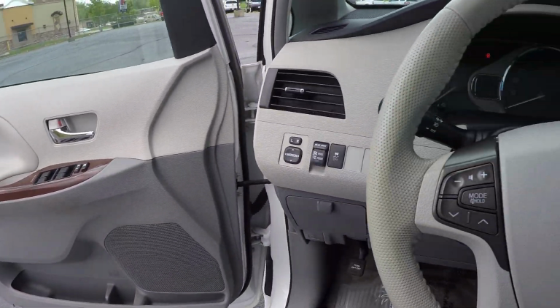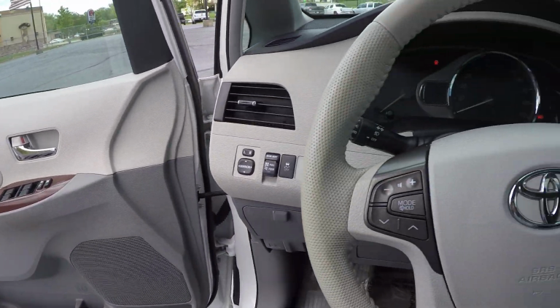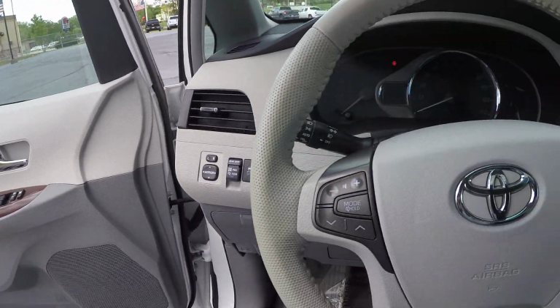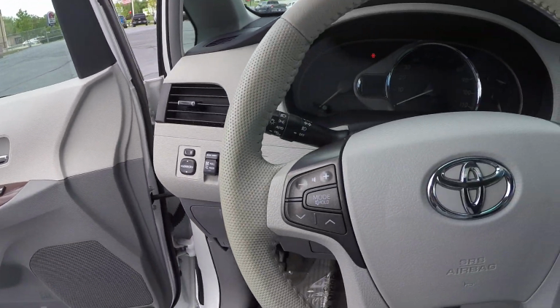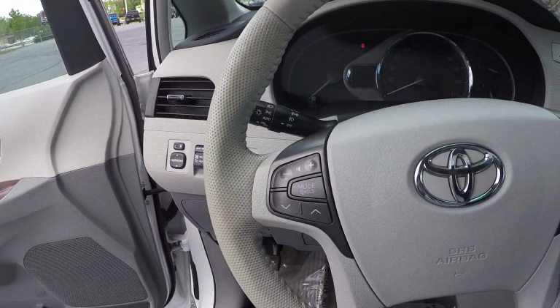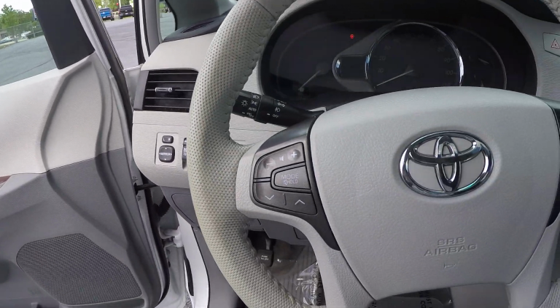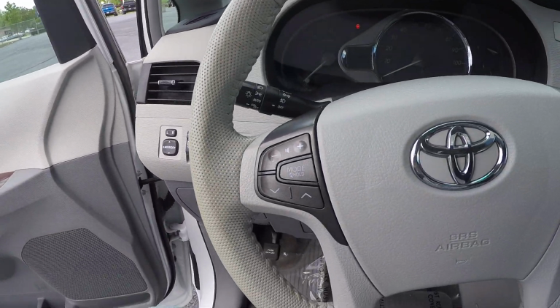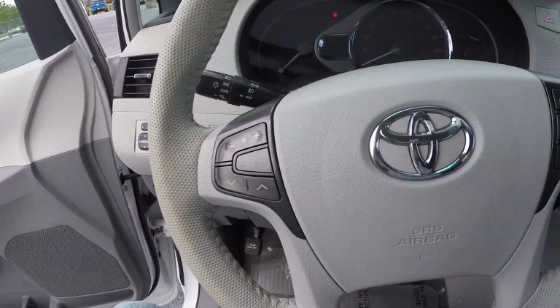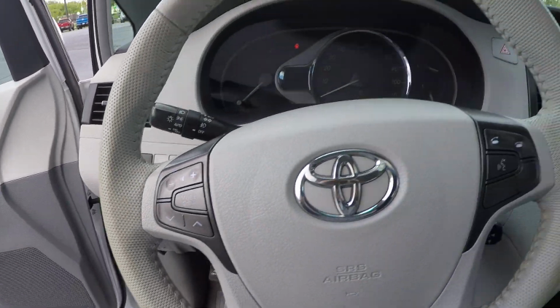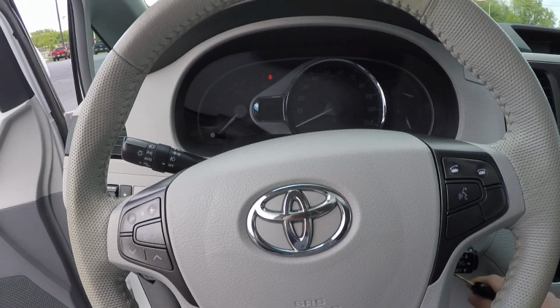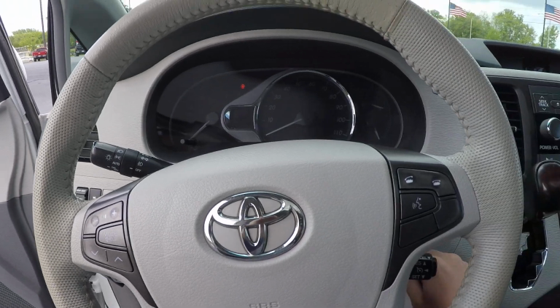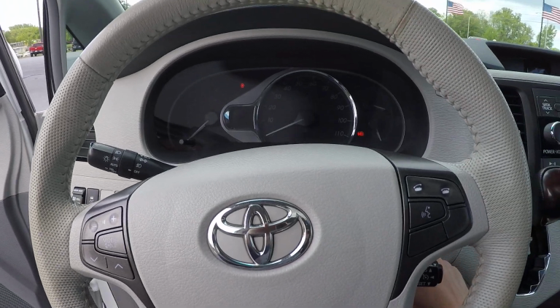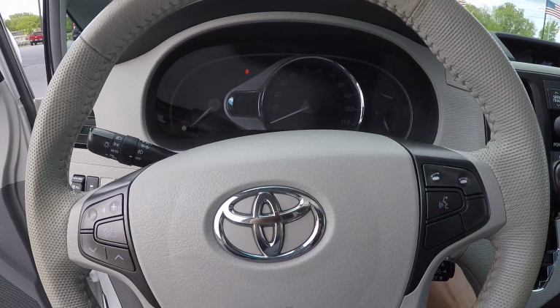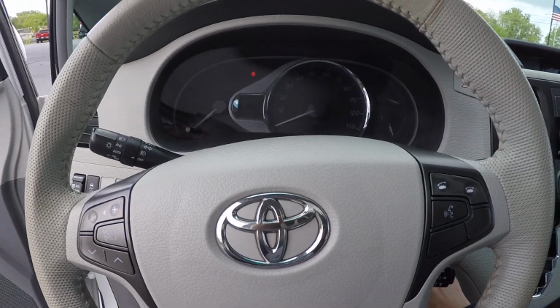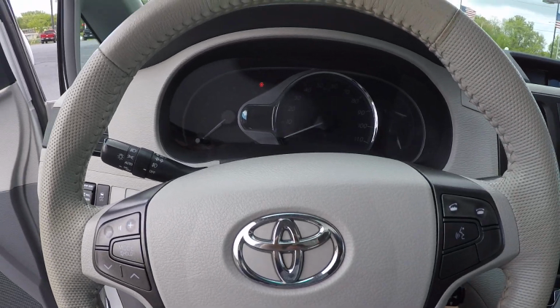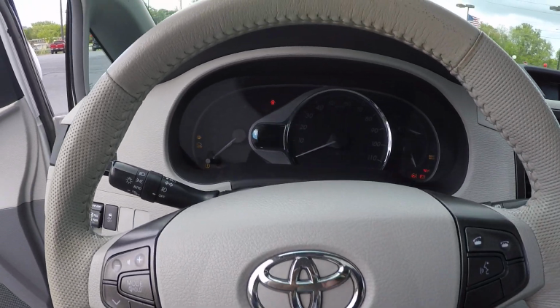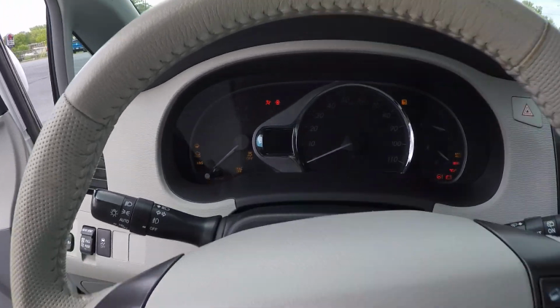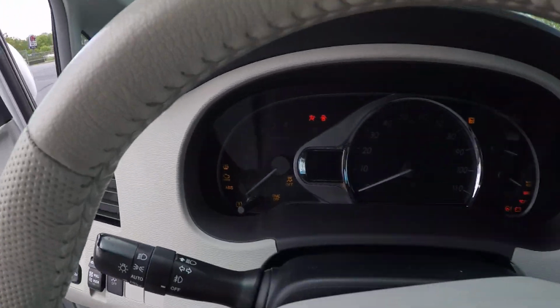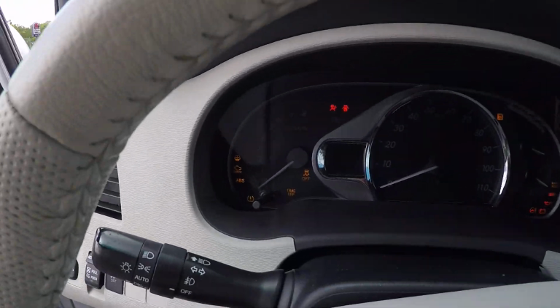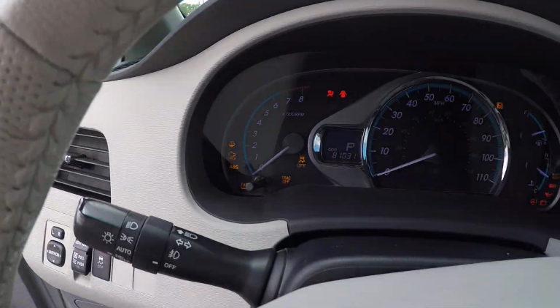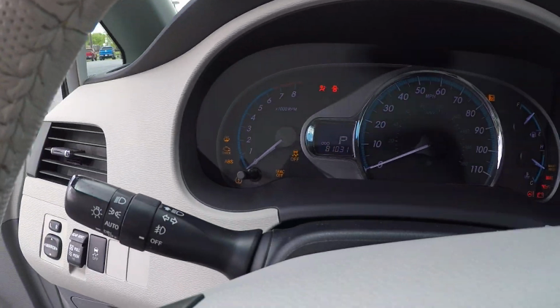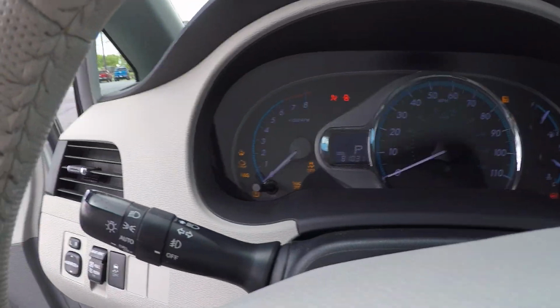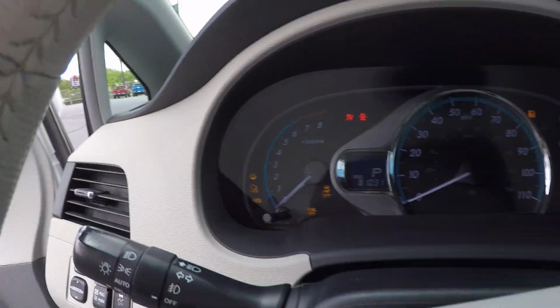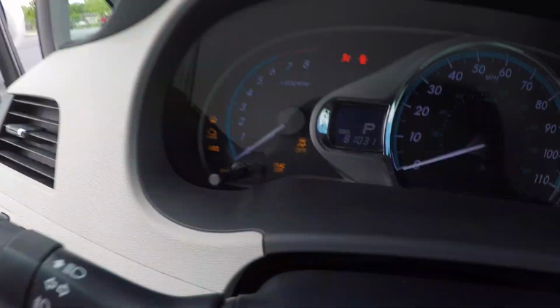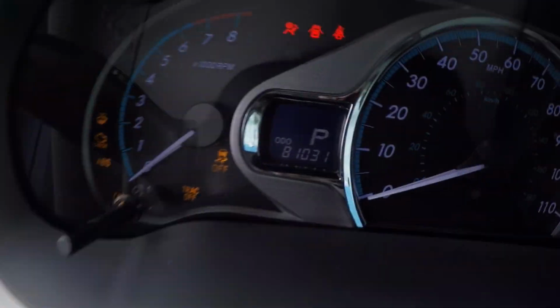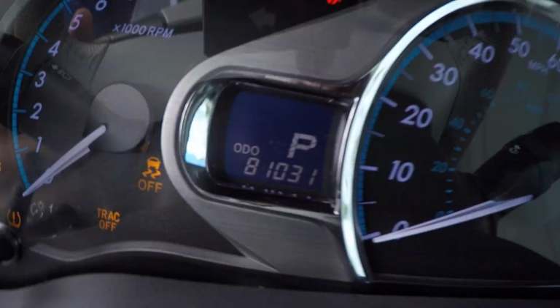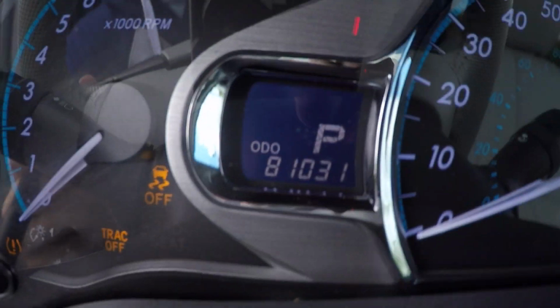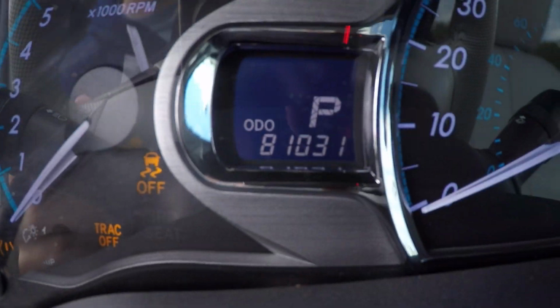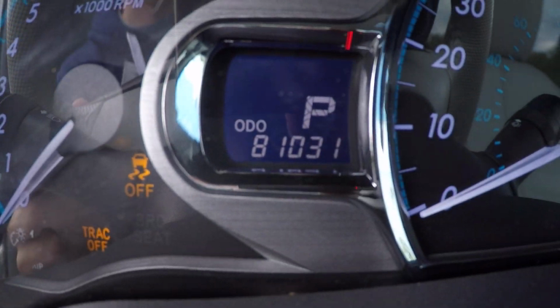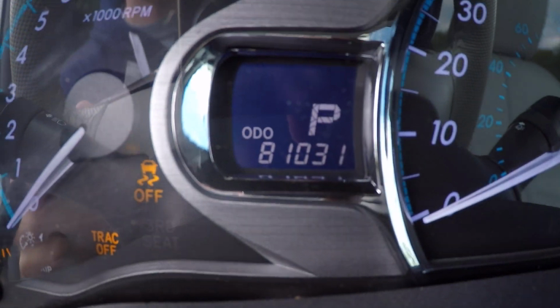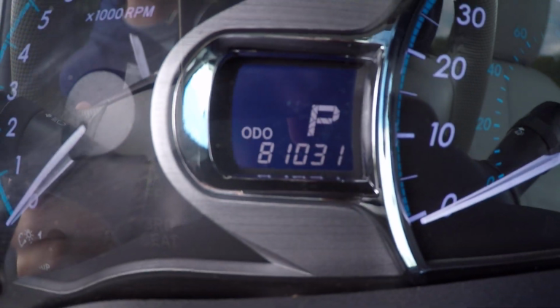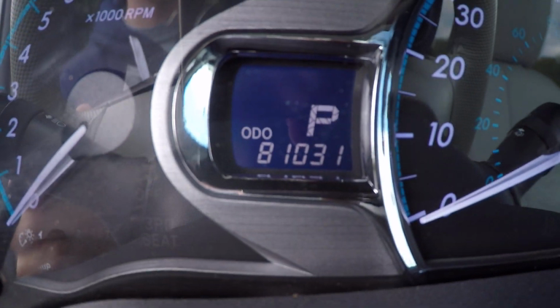Go ahead and get you a peek at the mileage — just over 81,000.